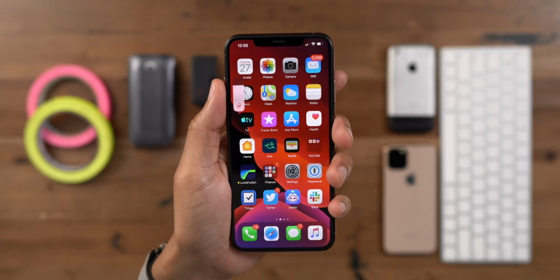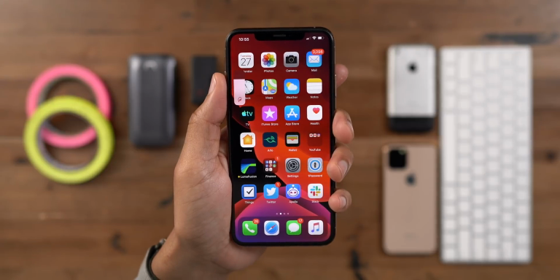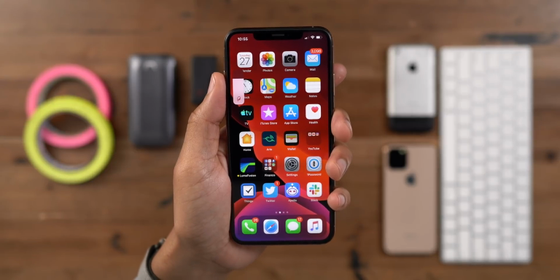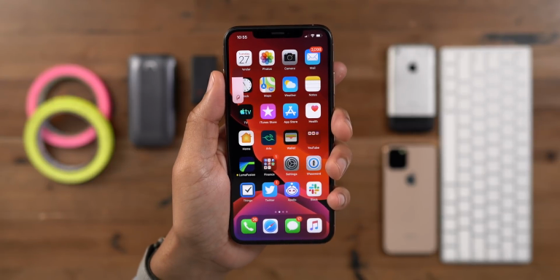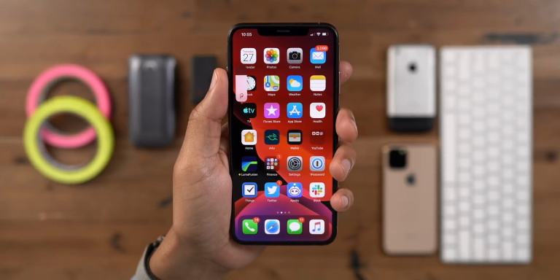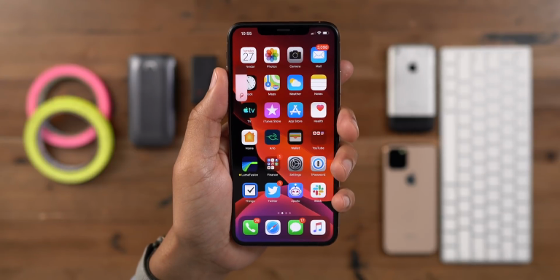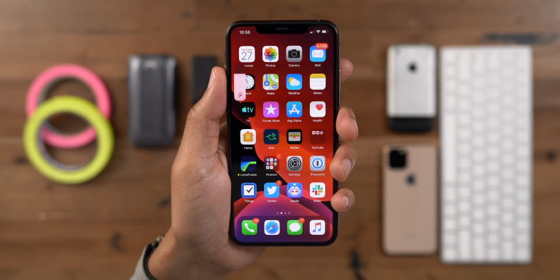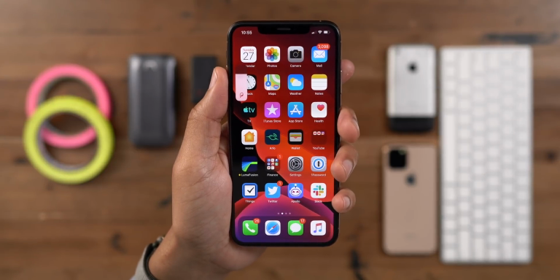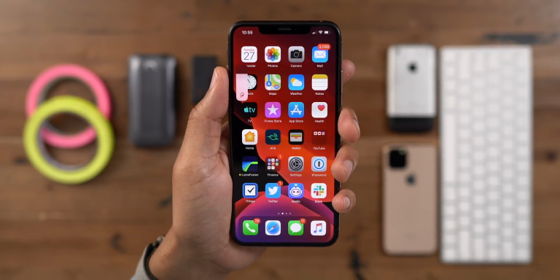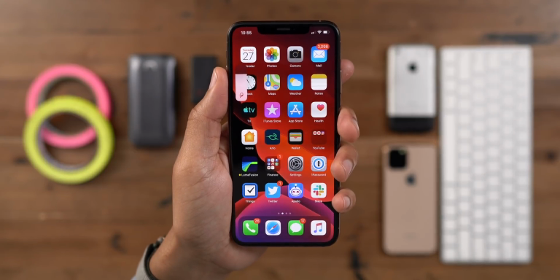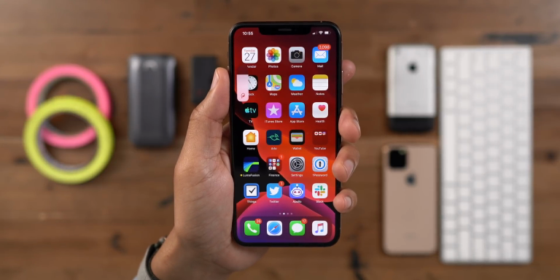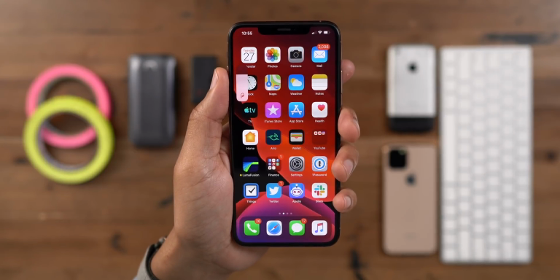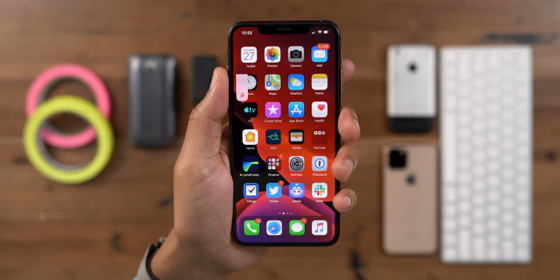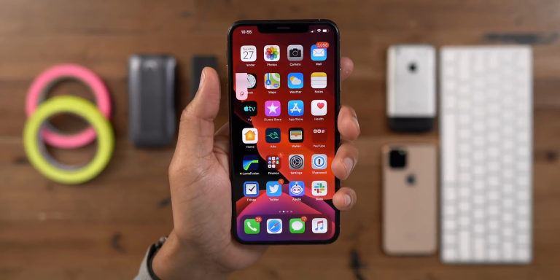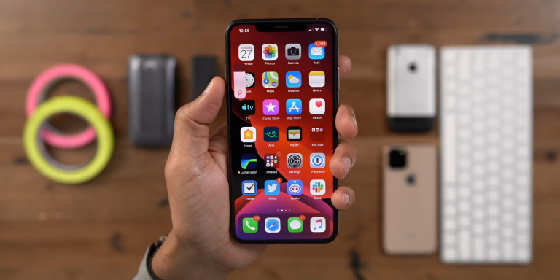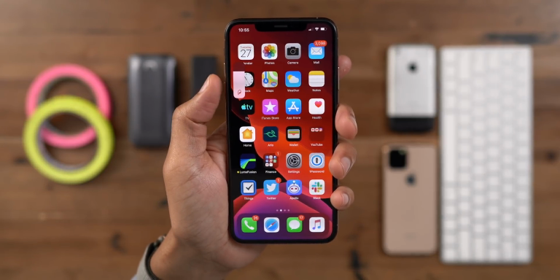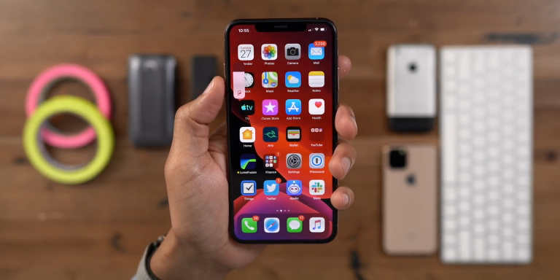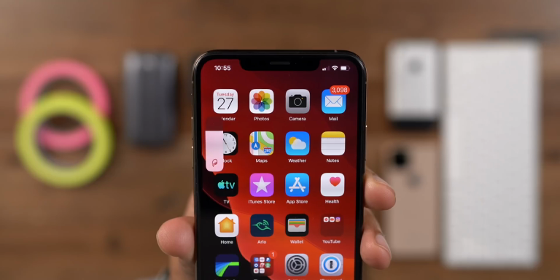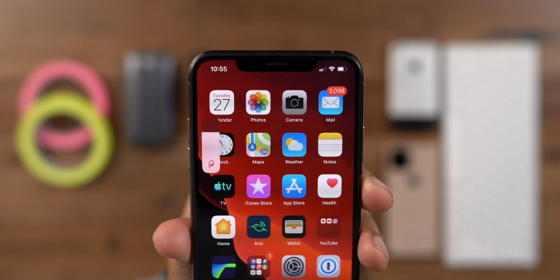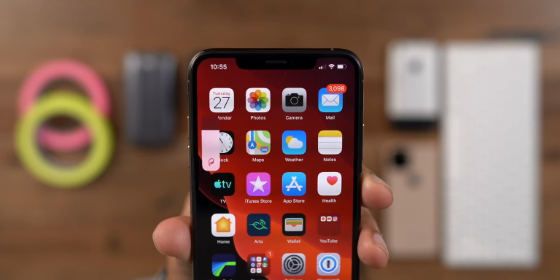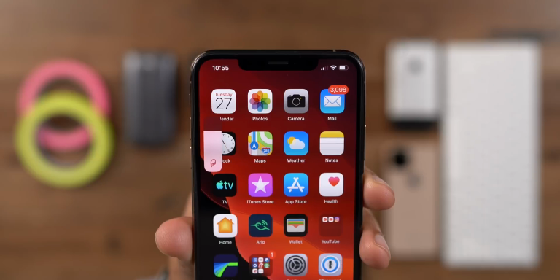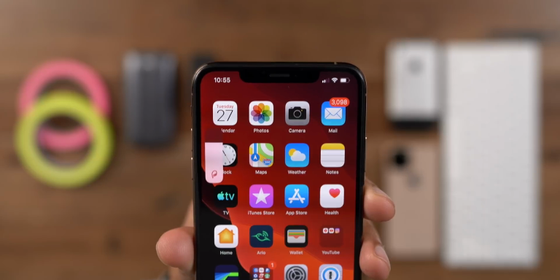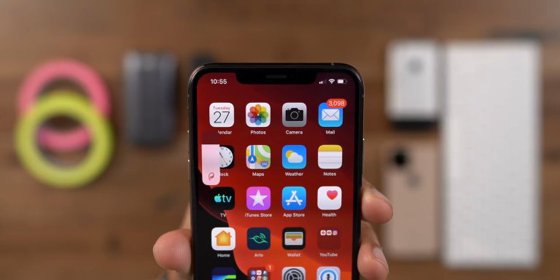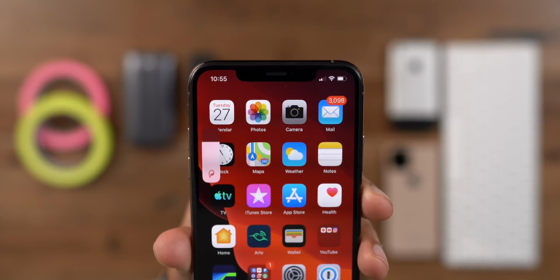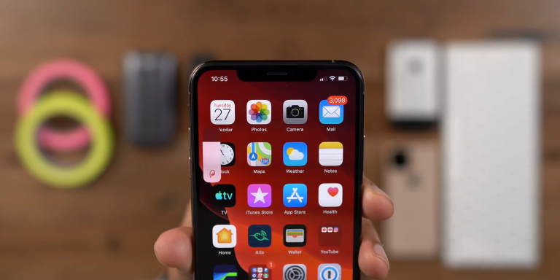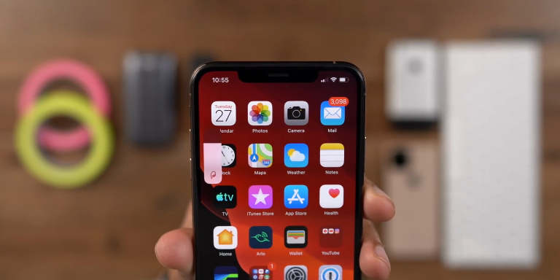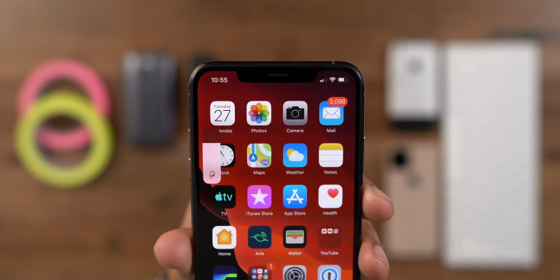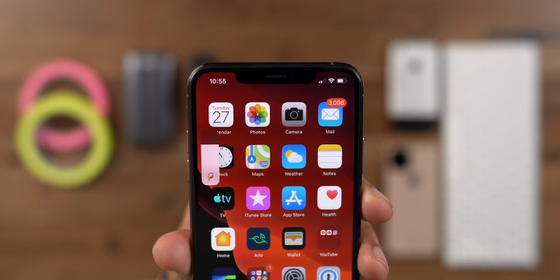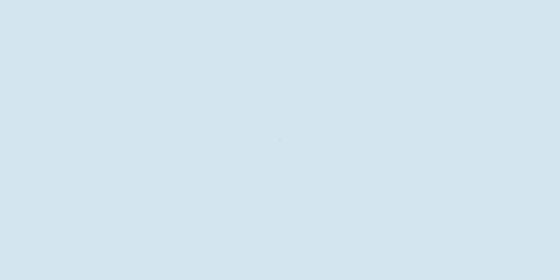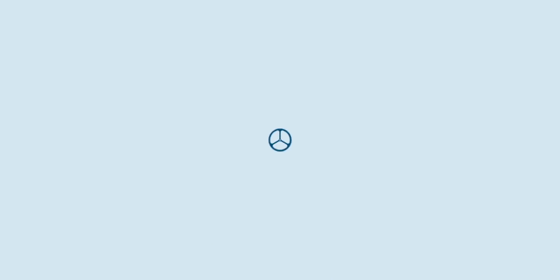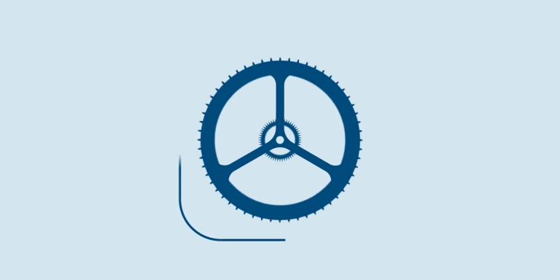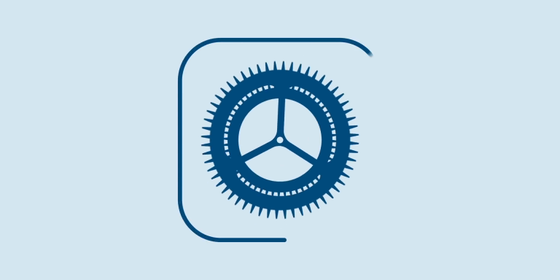How's it going folks? This is Jeff Benjamin. In this video, we take a look at iOS 13.1 Beta 1. Check it out.